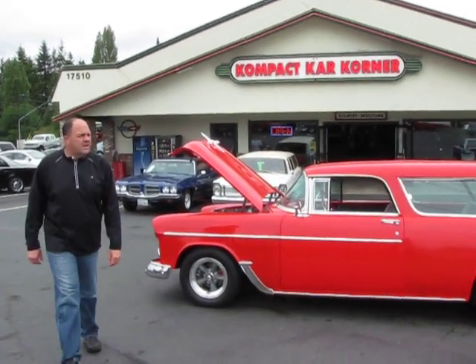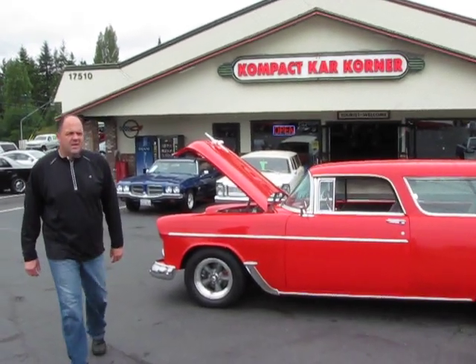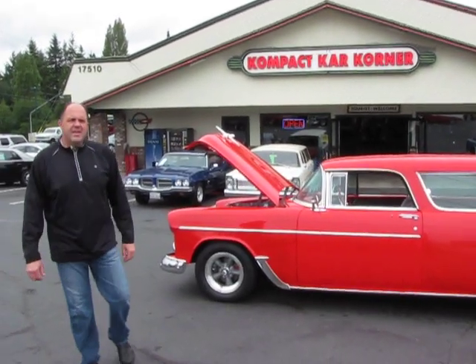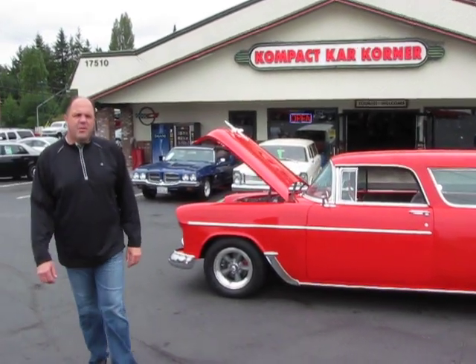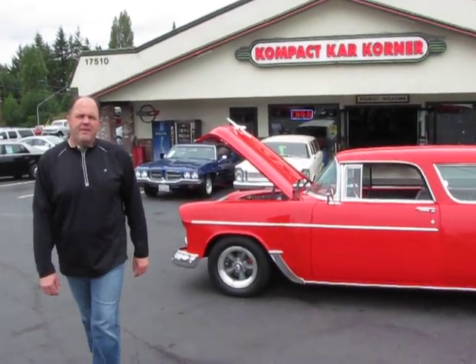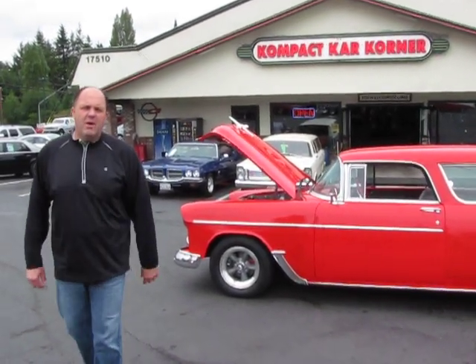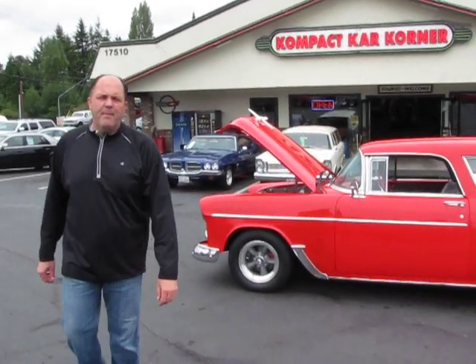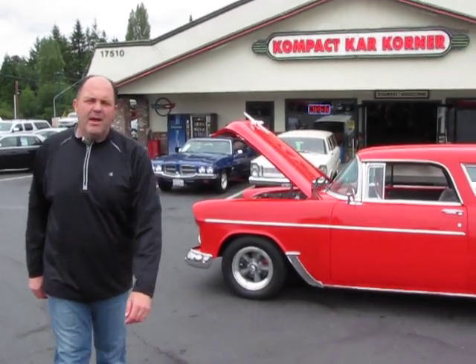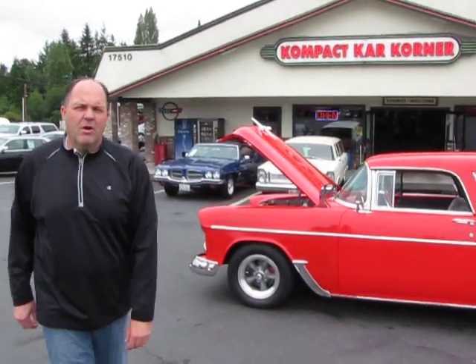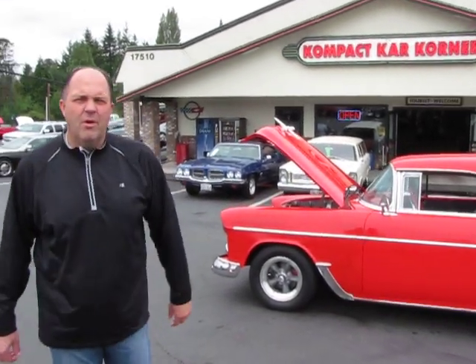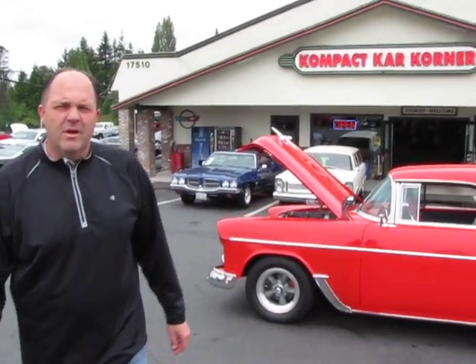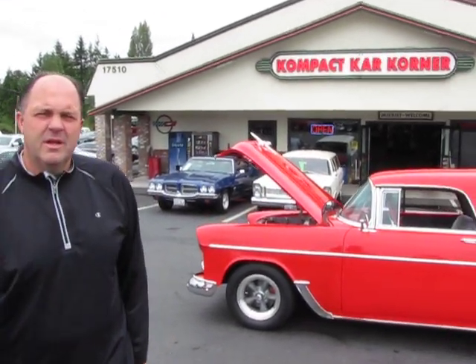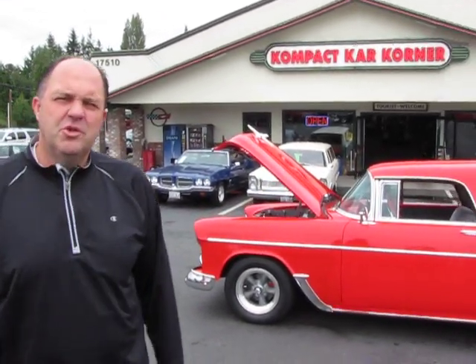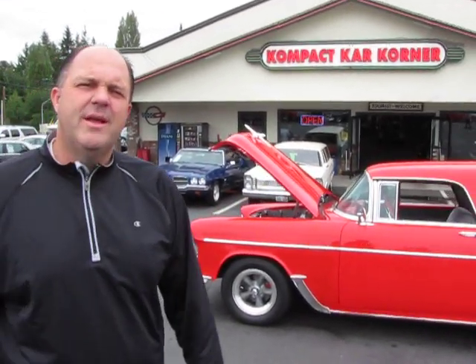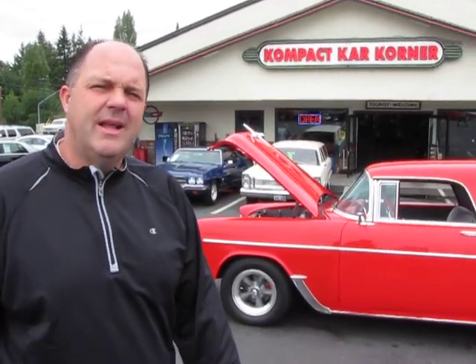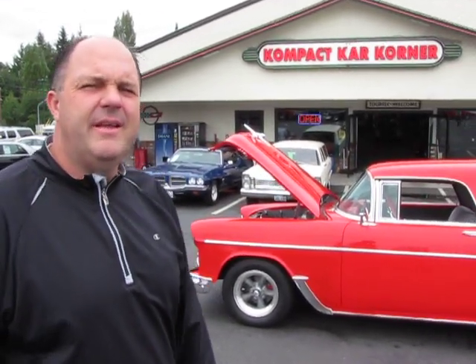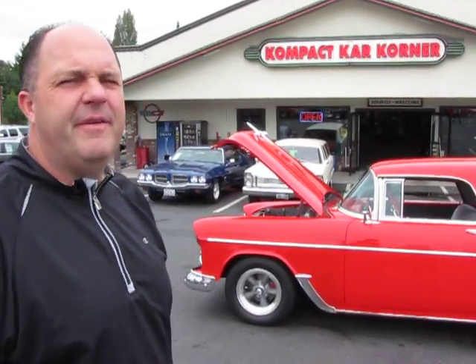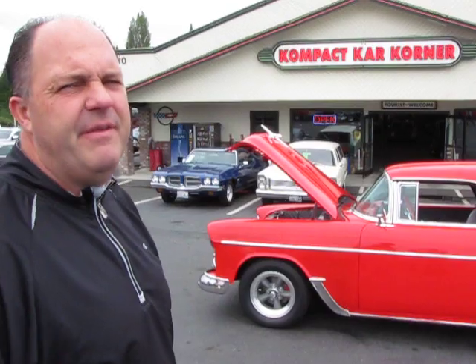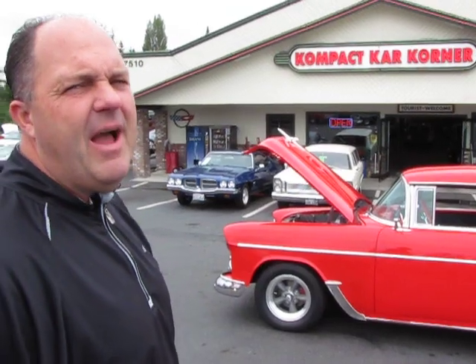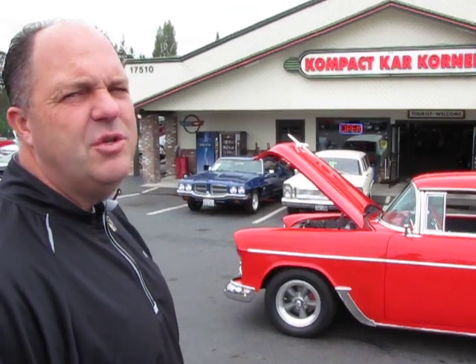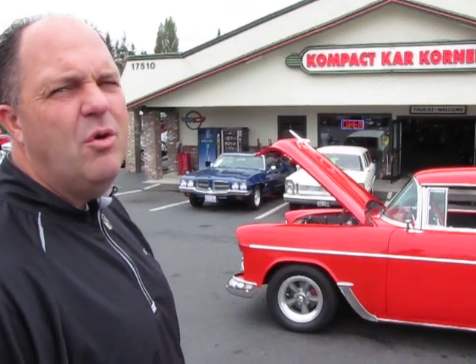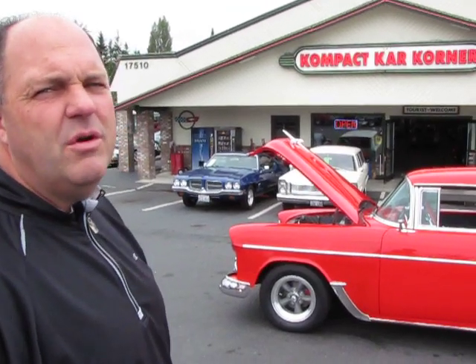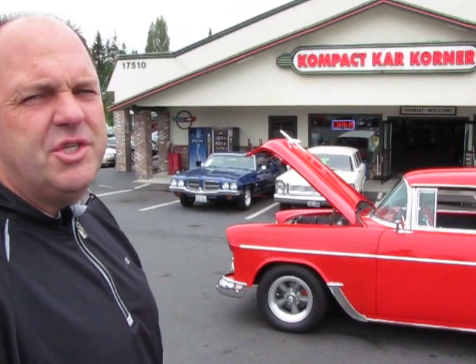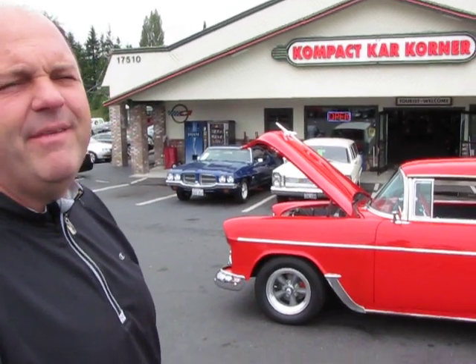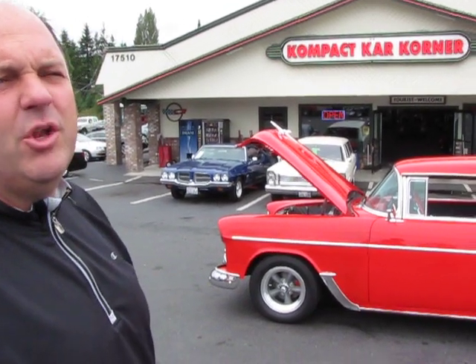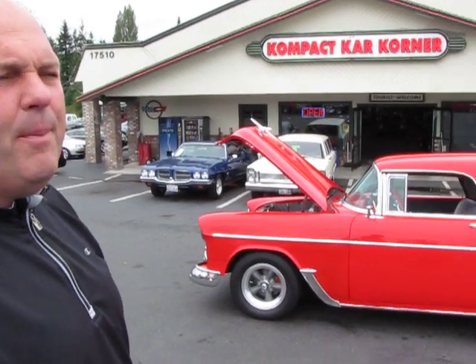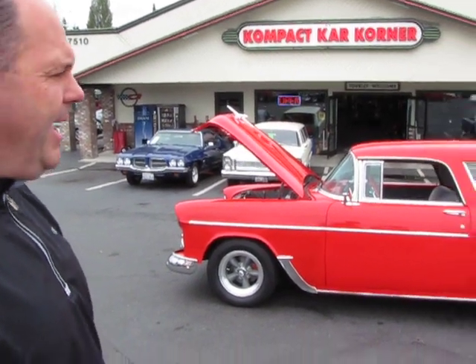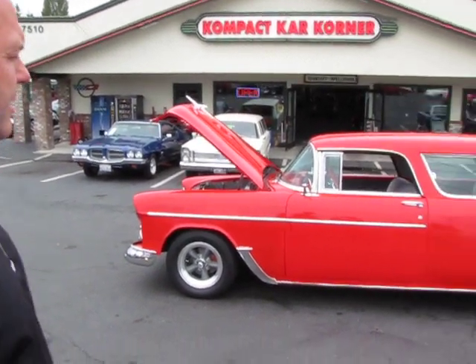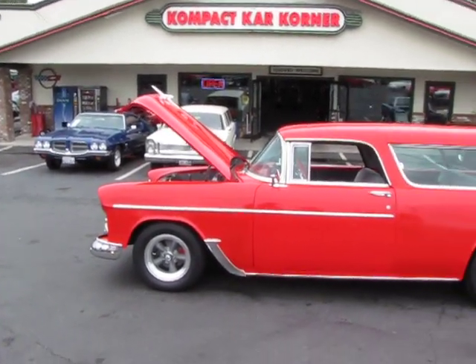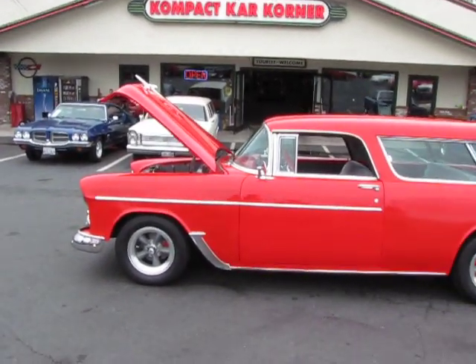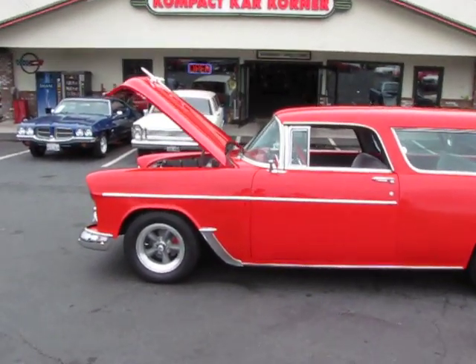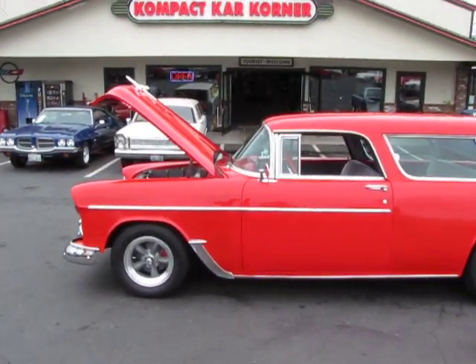Hi, this is Randy from Compact Car Corner. I'm going to show you a 1955 two-door Chevy Nomad. Take a look at this.